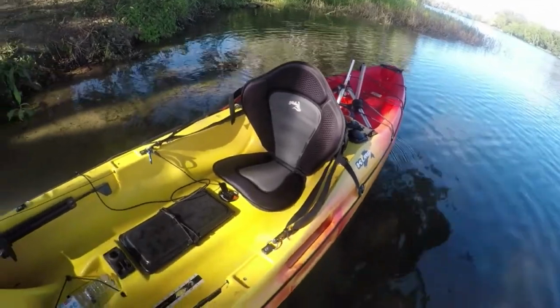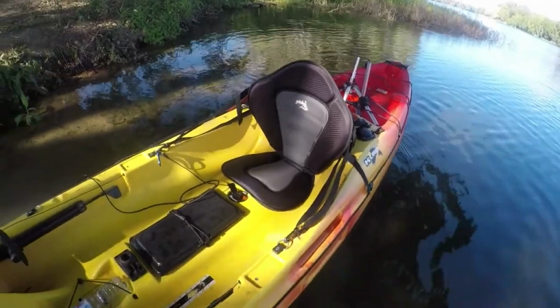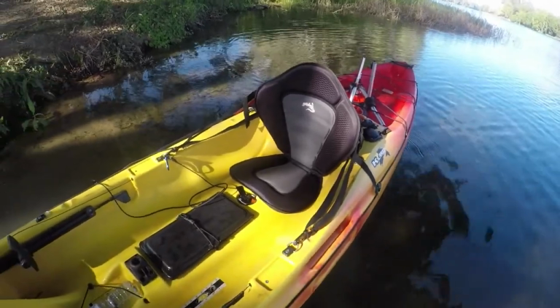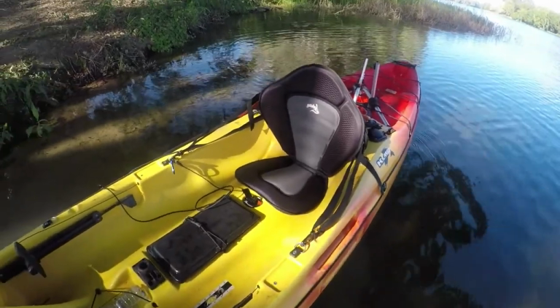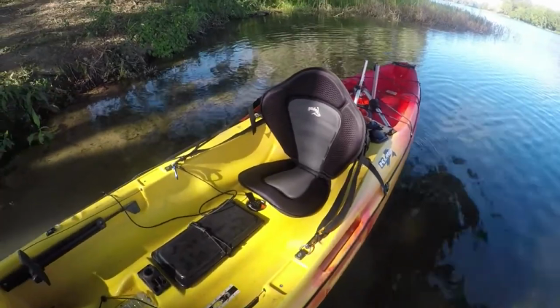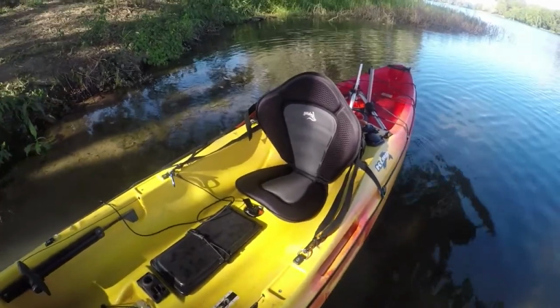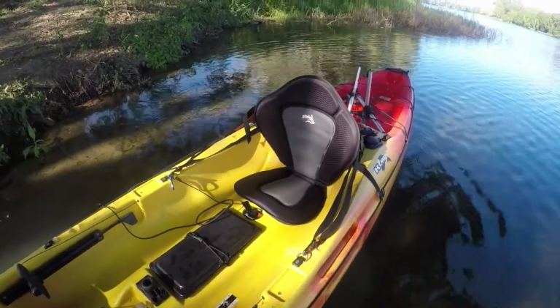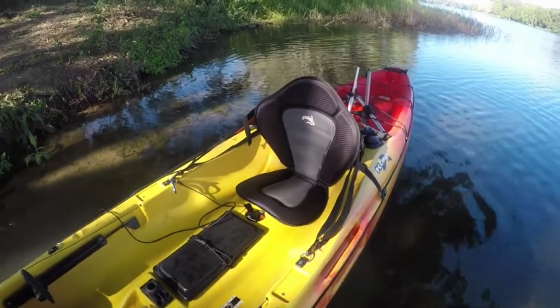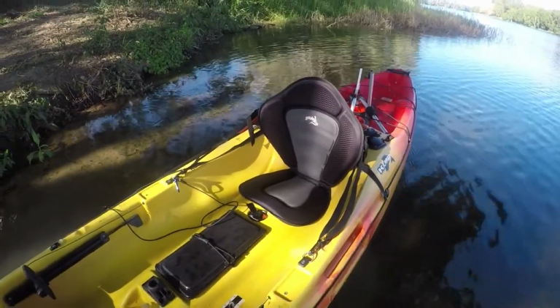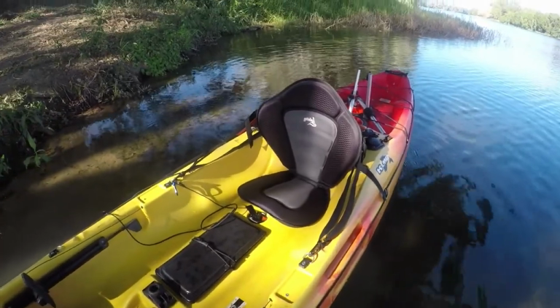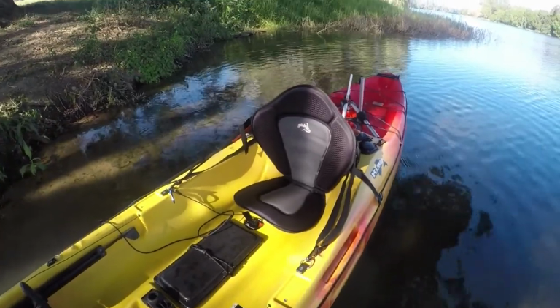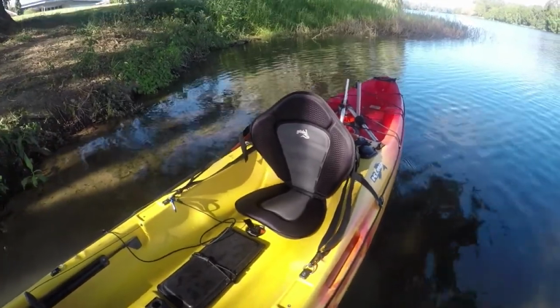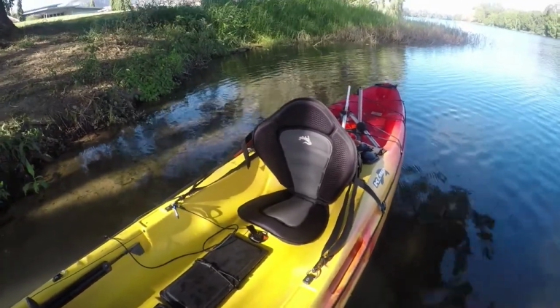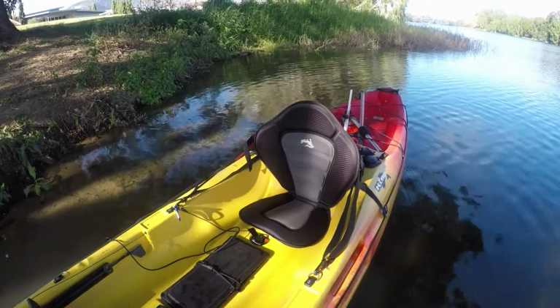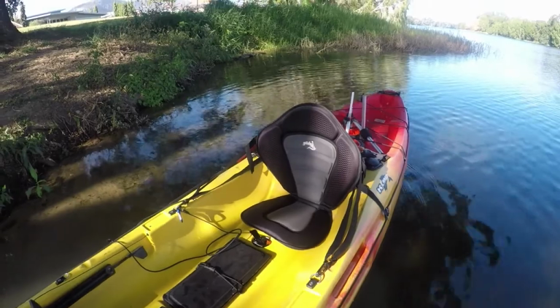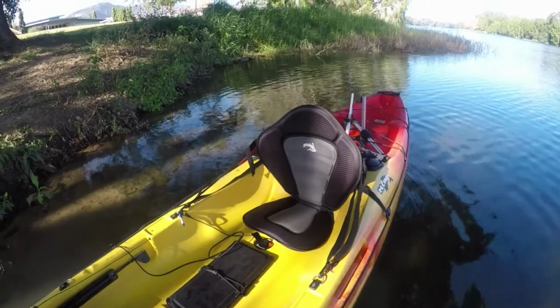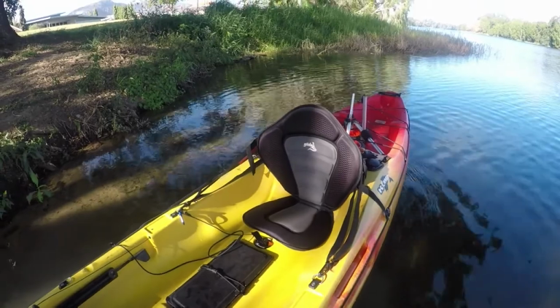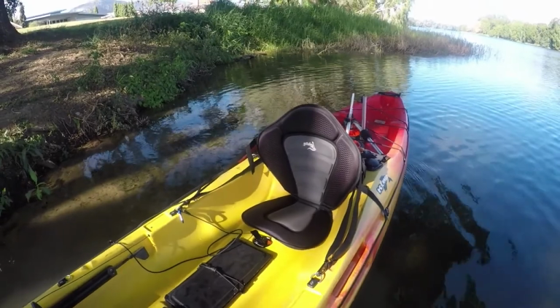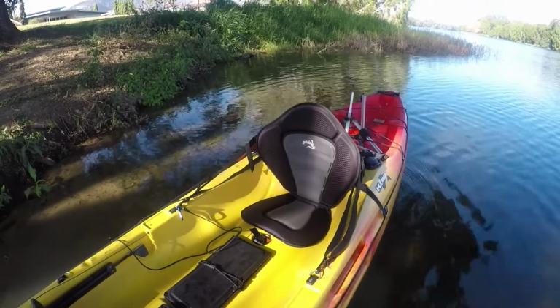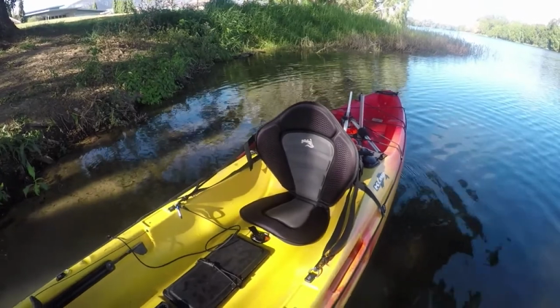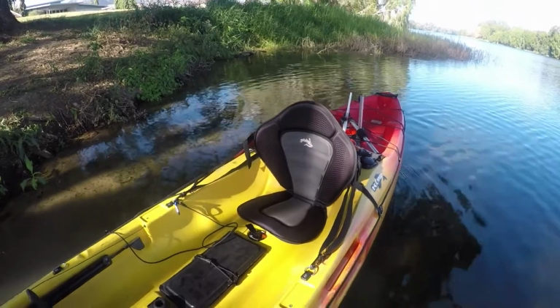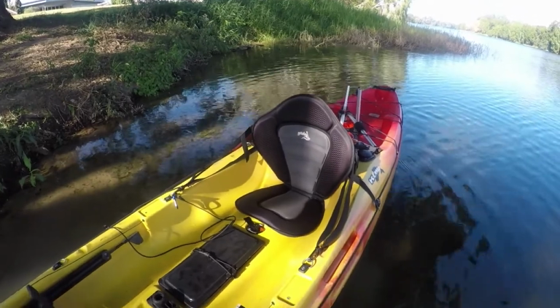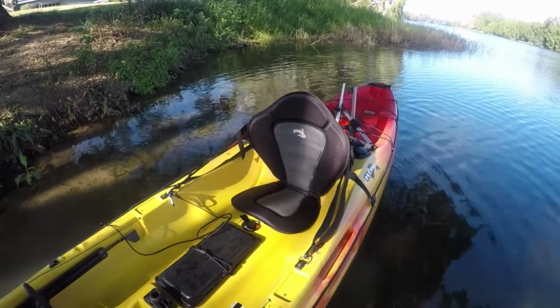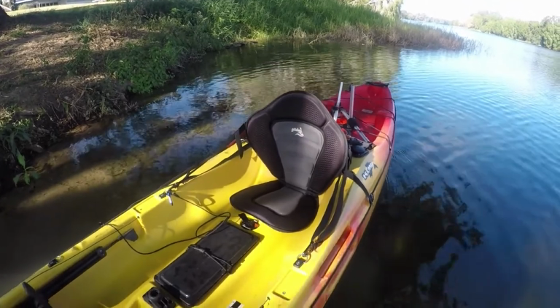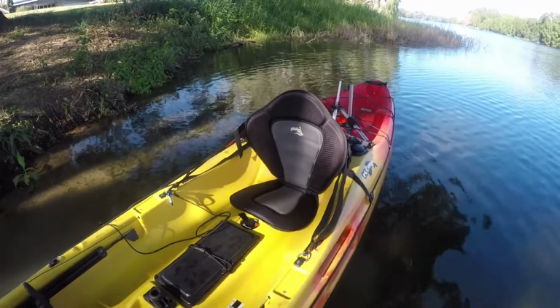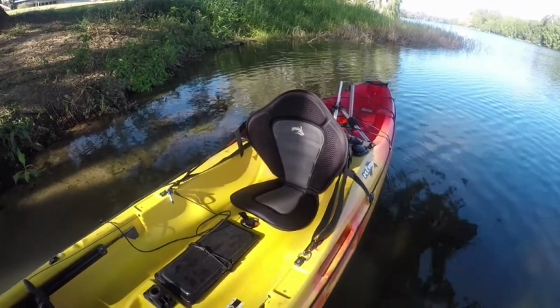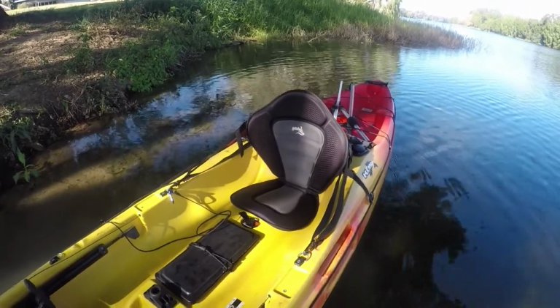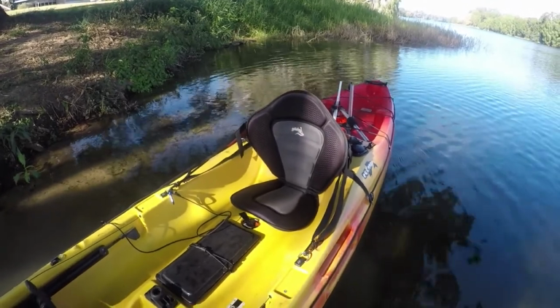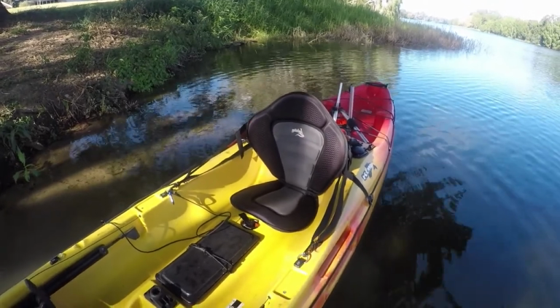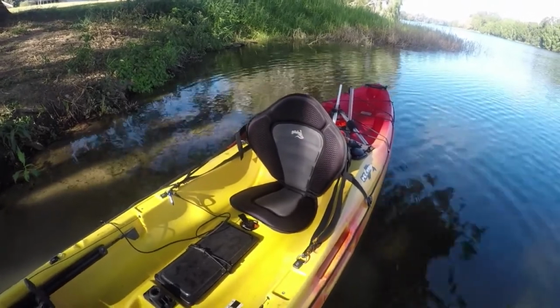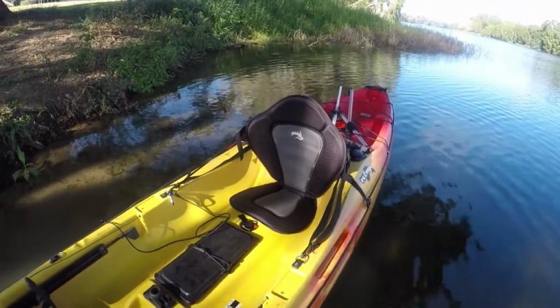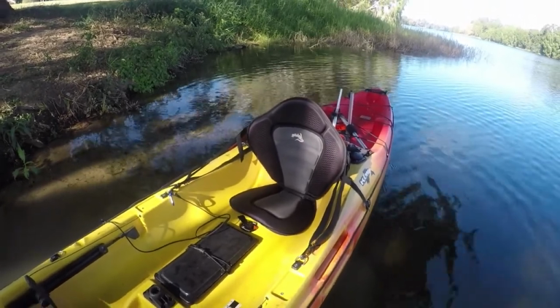Got to have a good seat. Whenever you have a kayak, got to have a good seat. It's the most important thing.